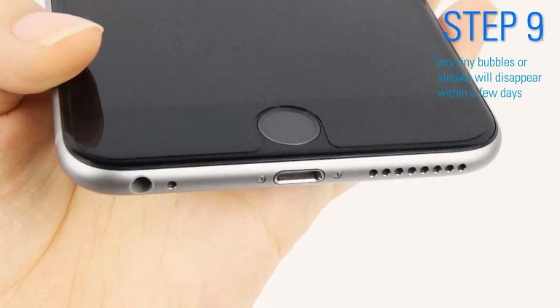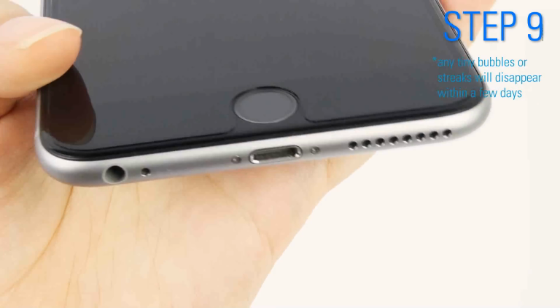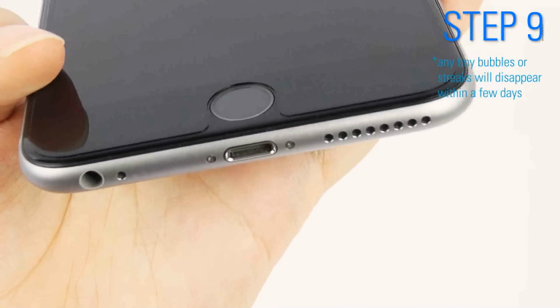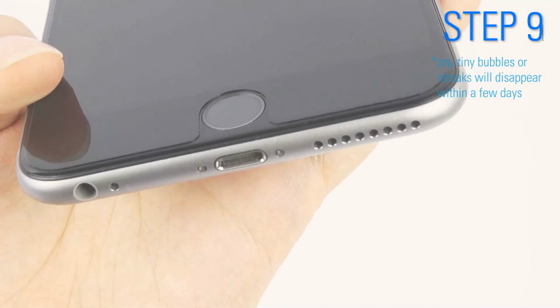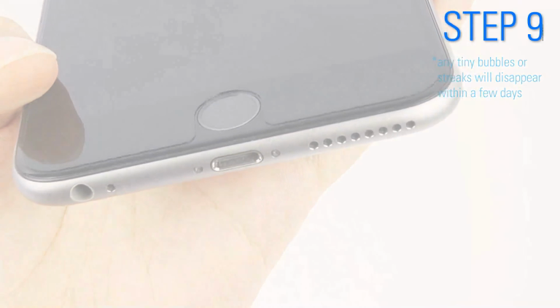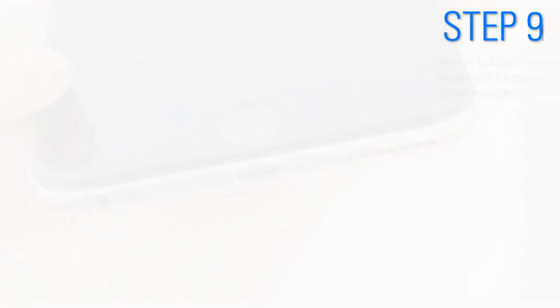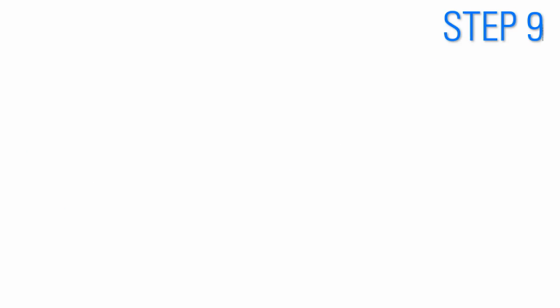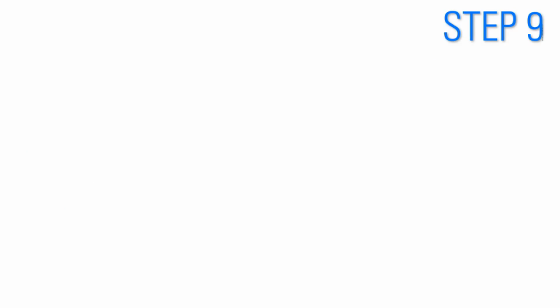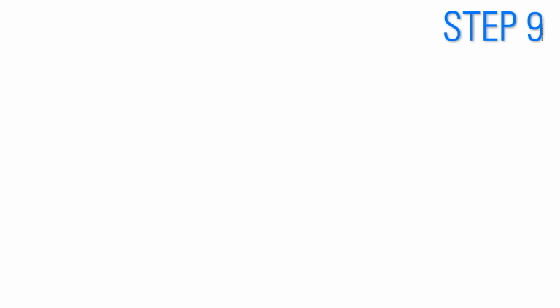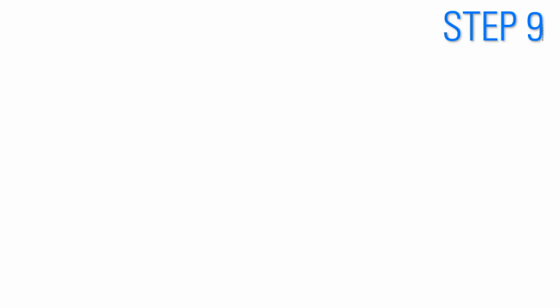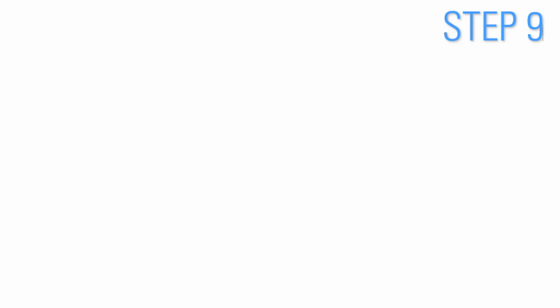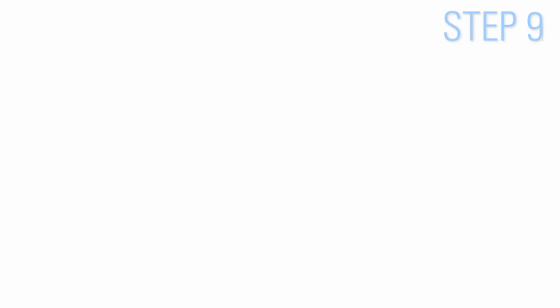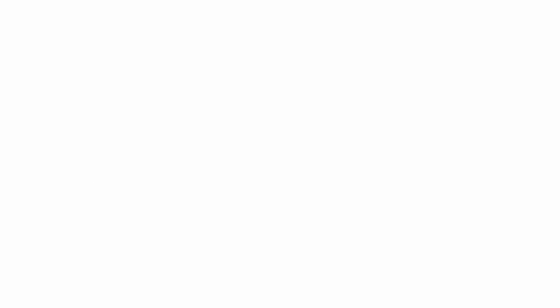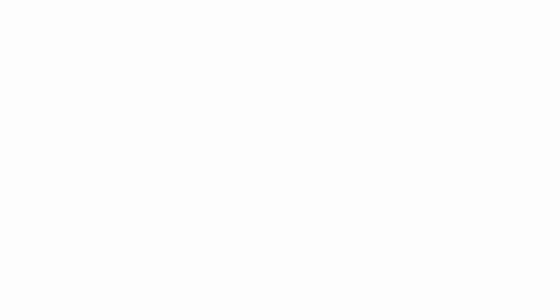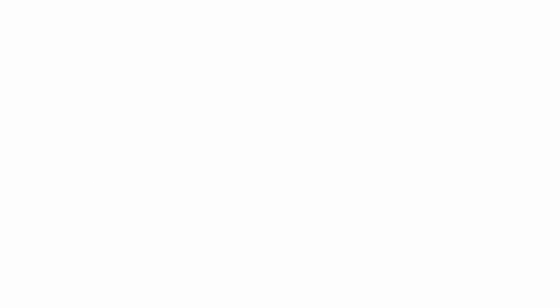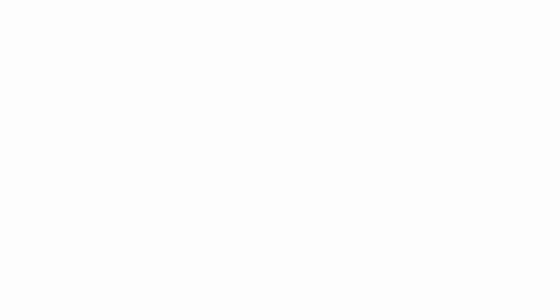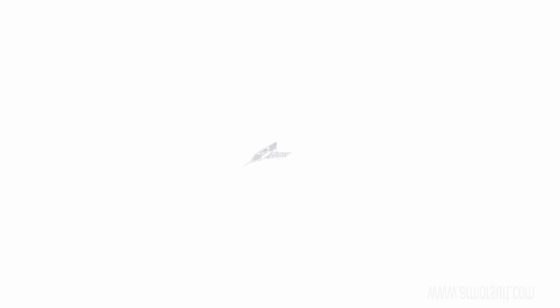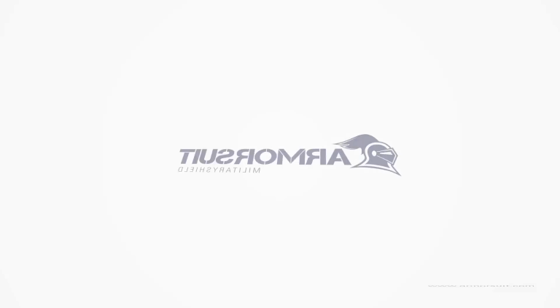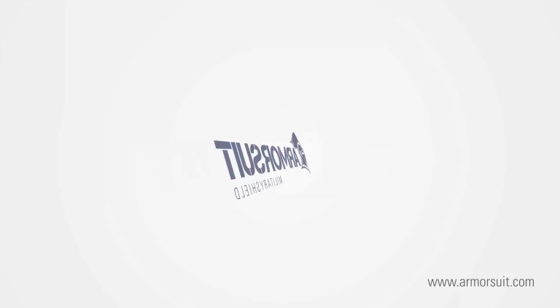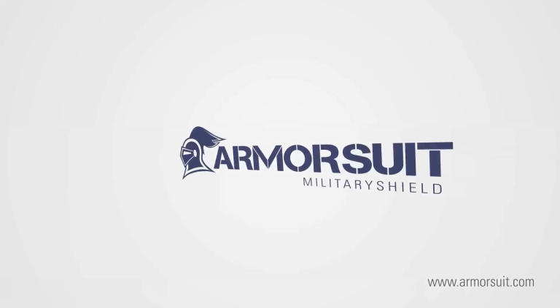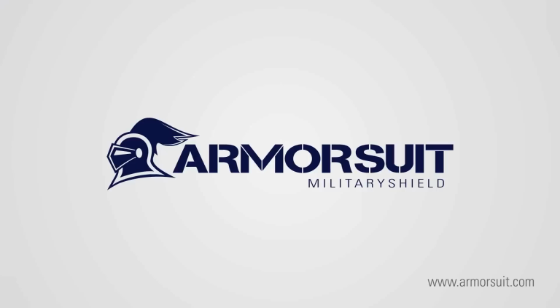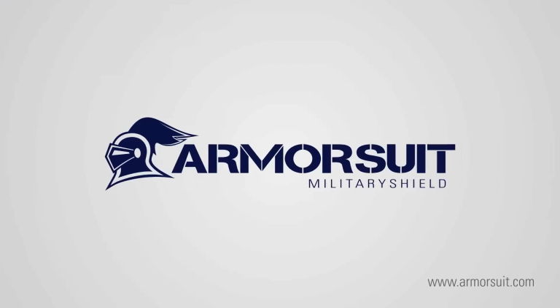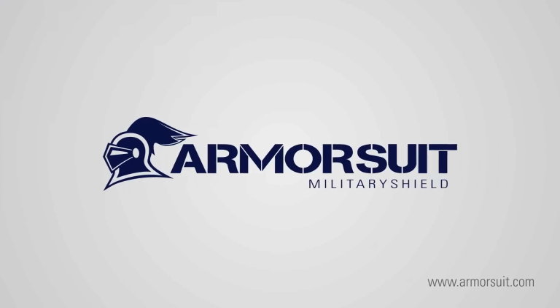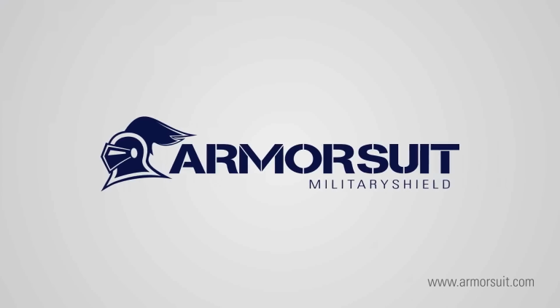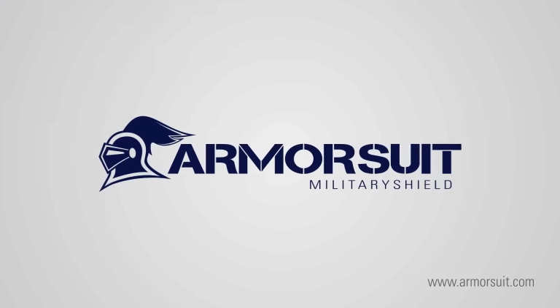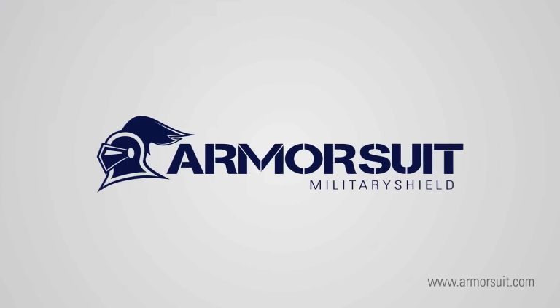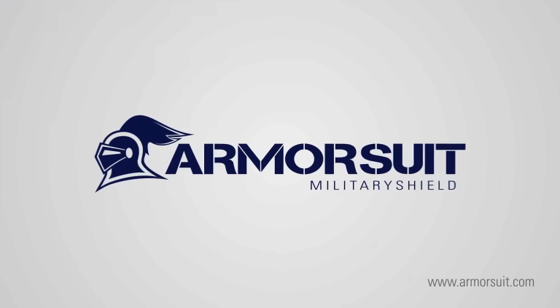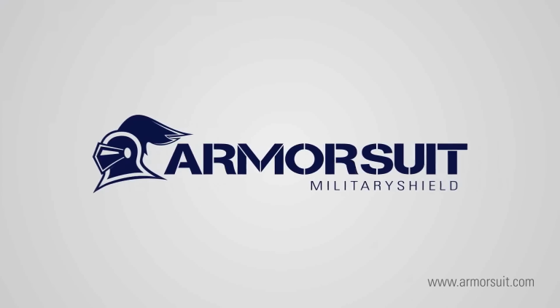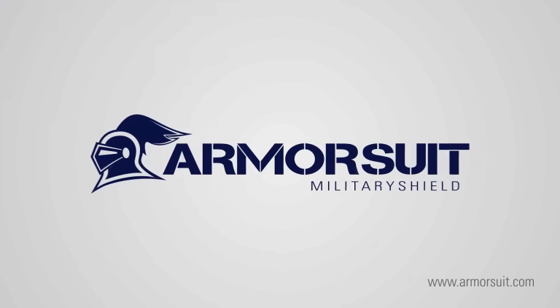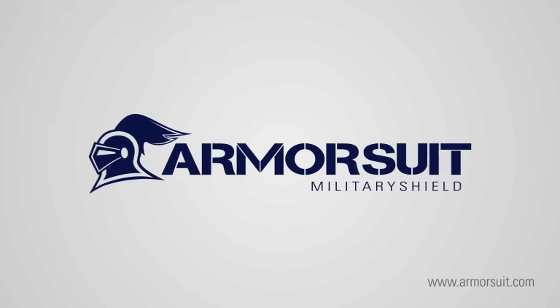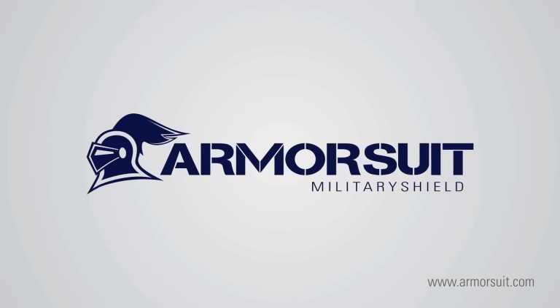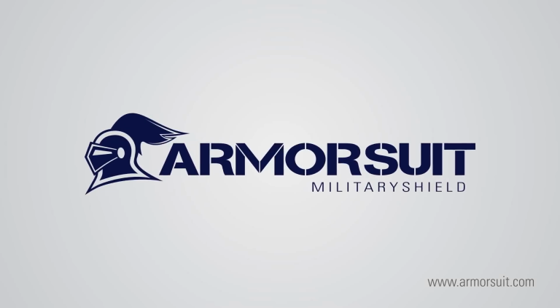Thank you for watching. If you have any questions, please visit ArmorSuit.com for more information.